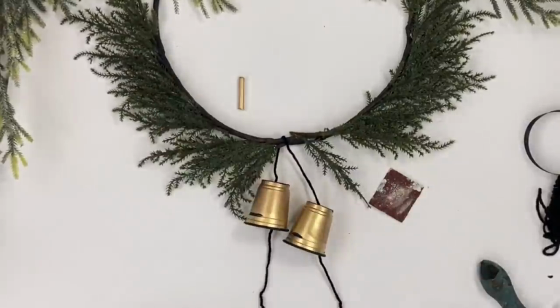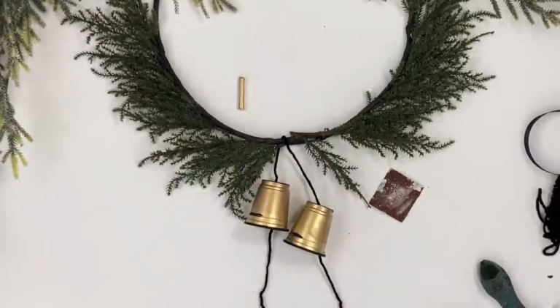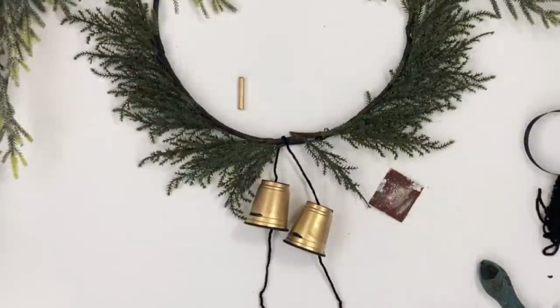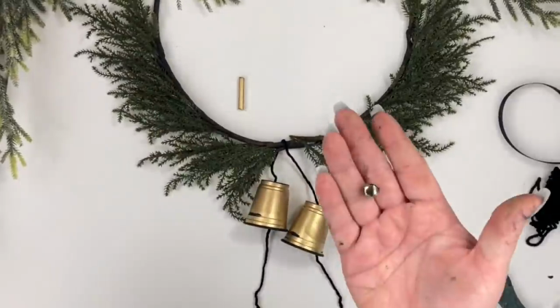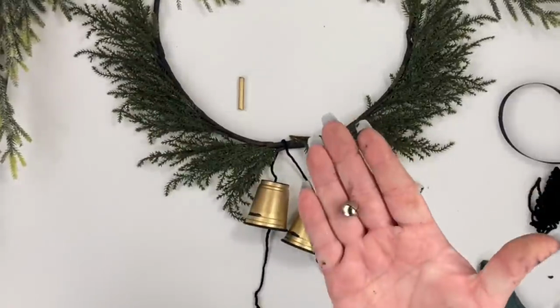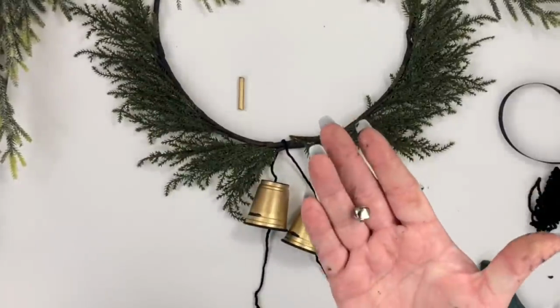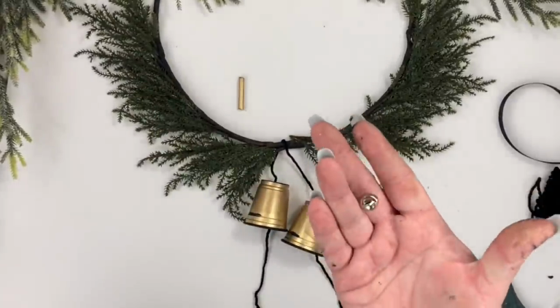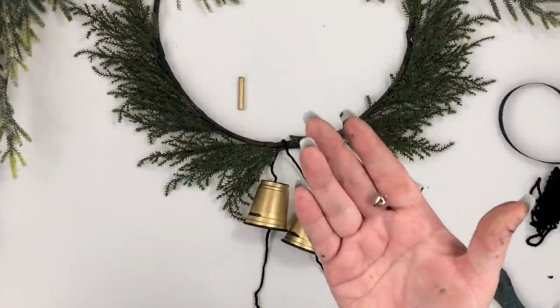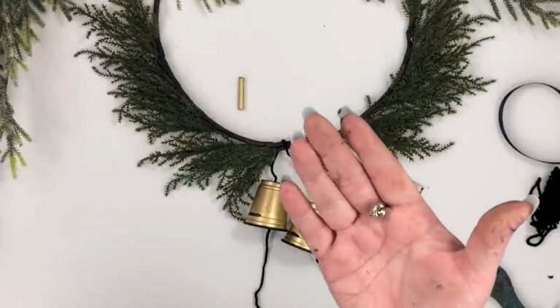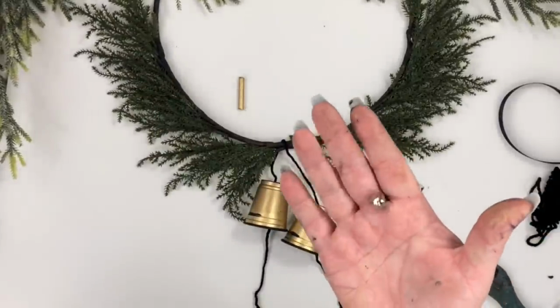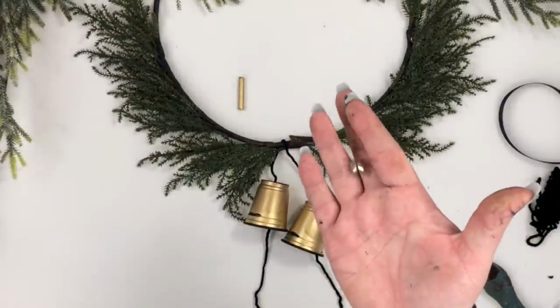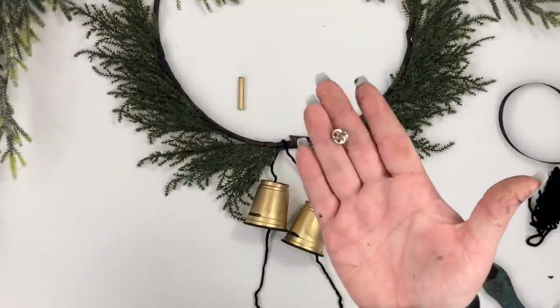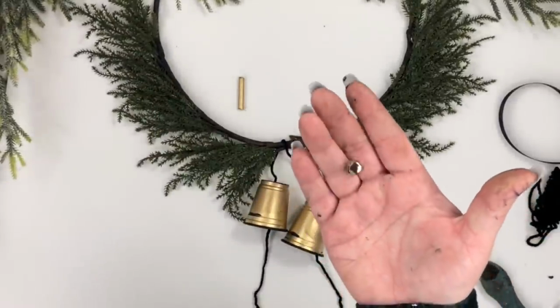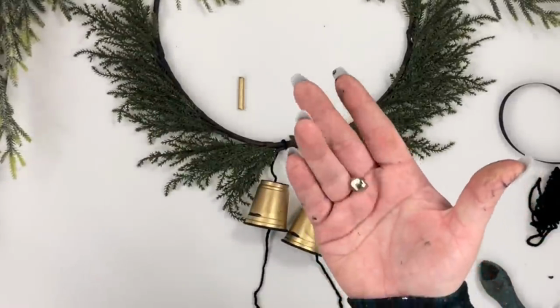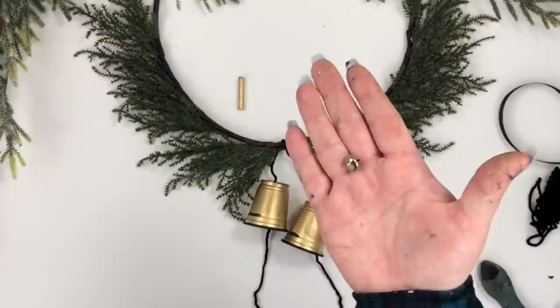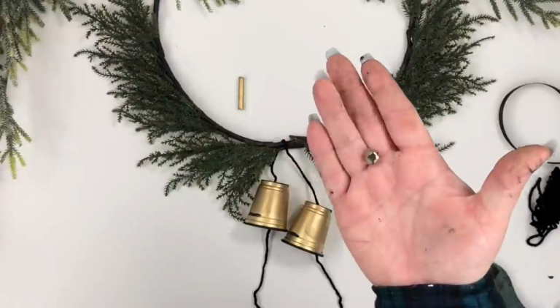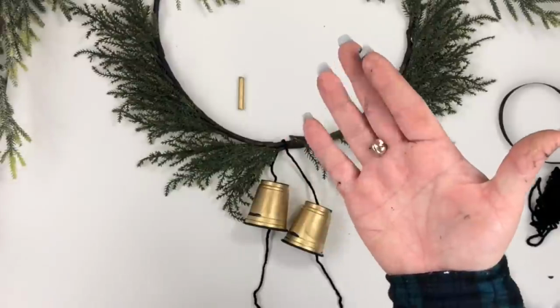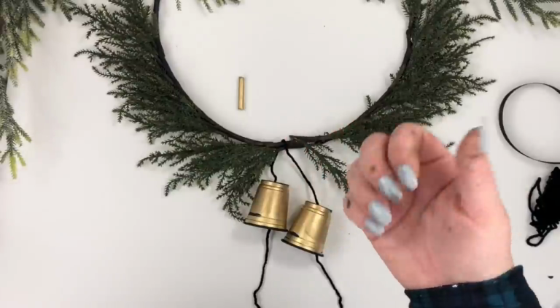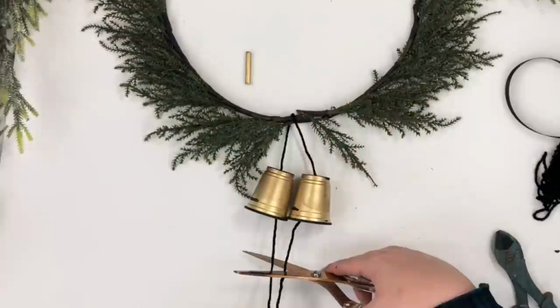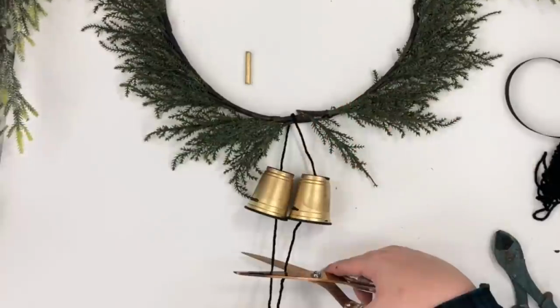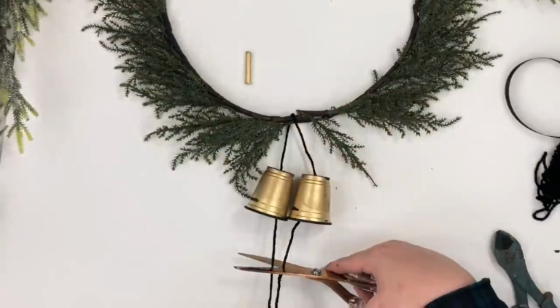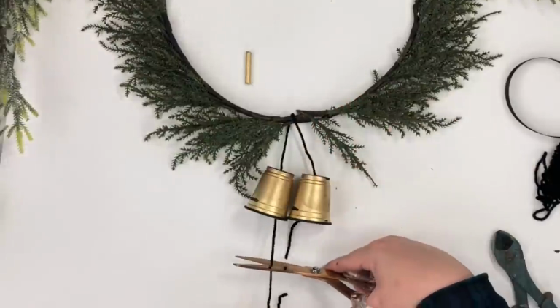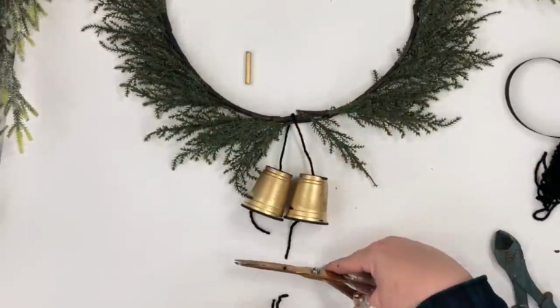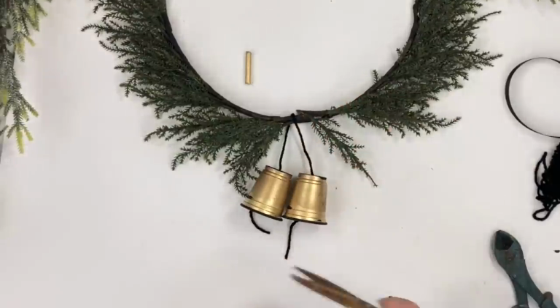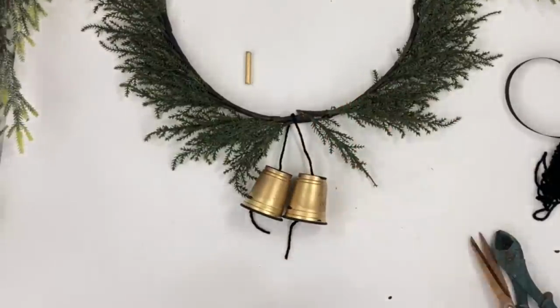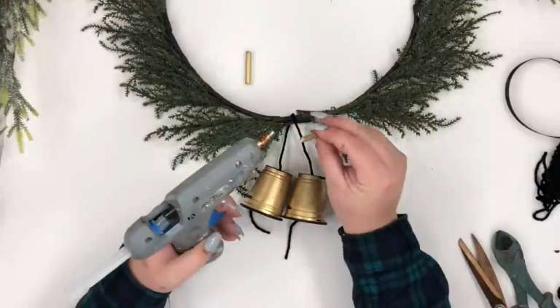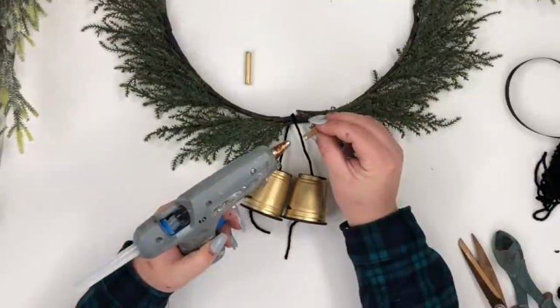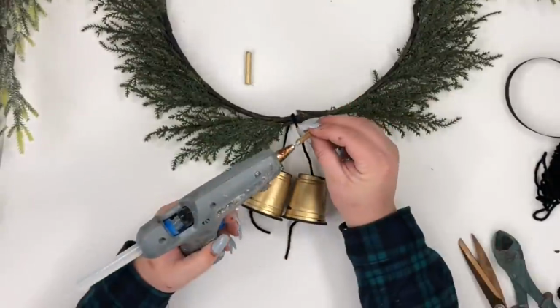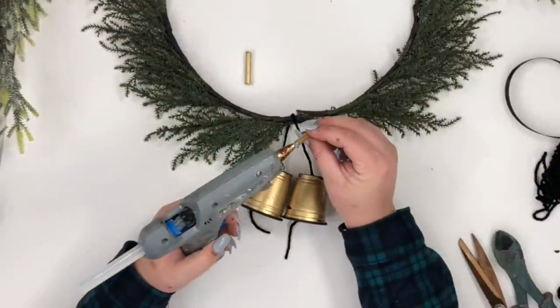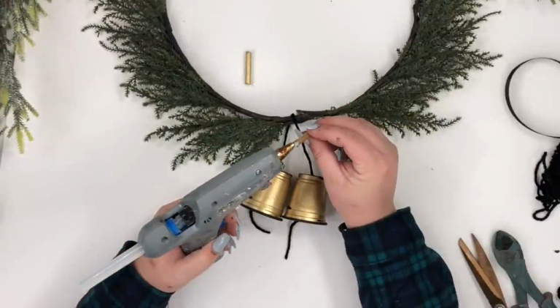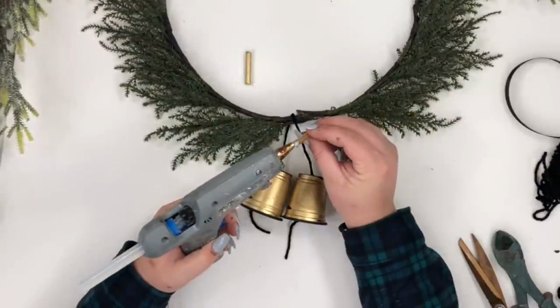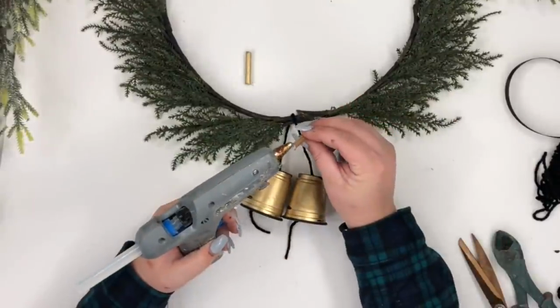You can also use a little bell from Dollar Tree or anything else you want to create the bell clappers.